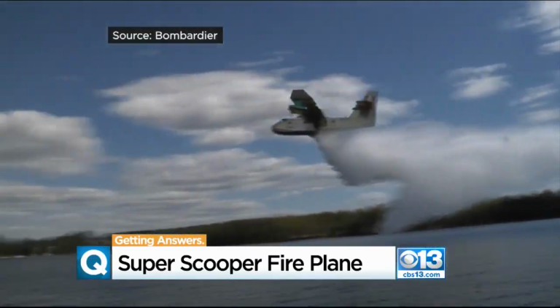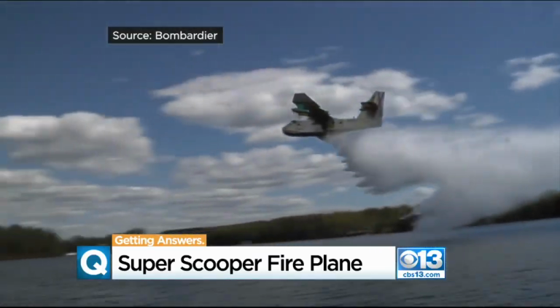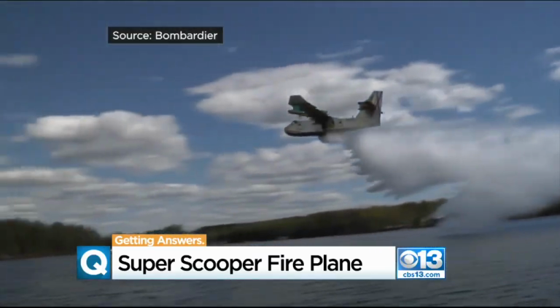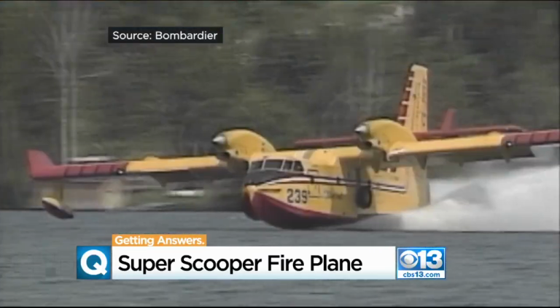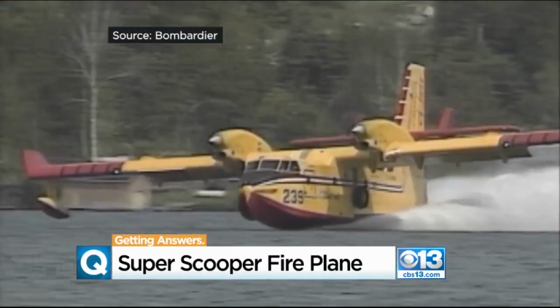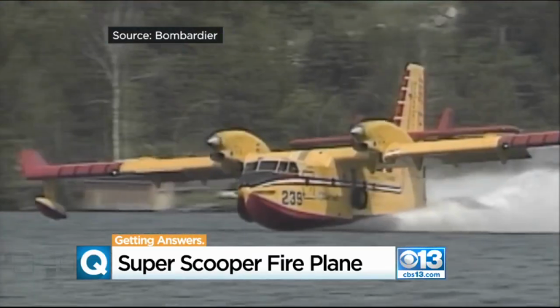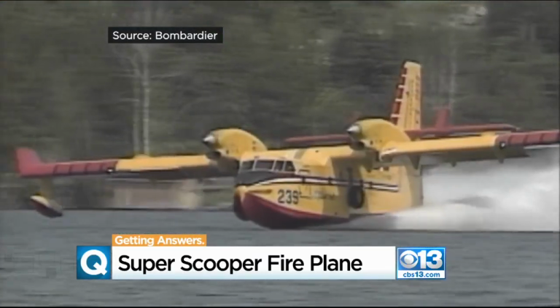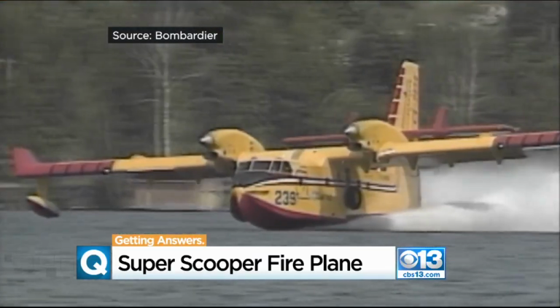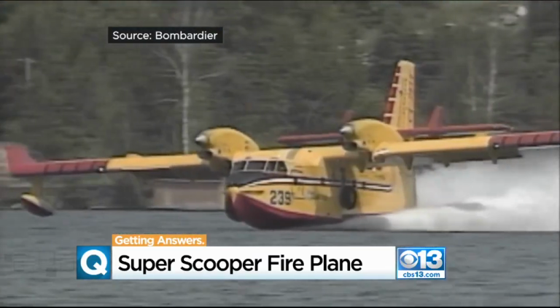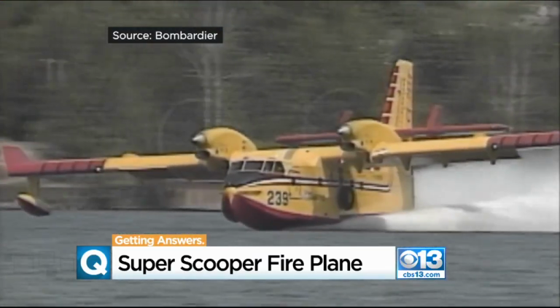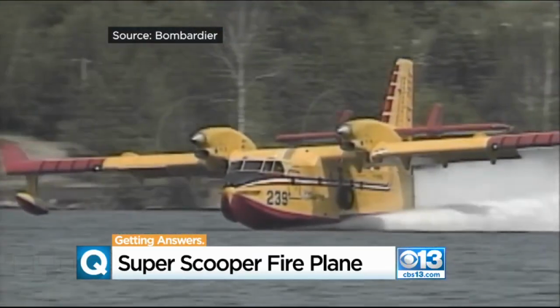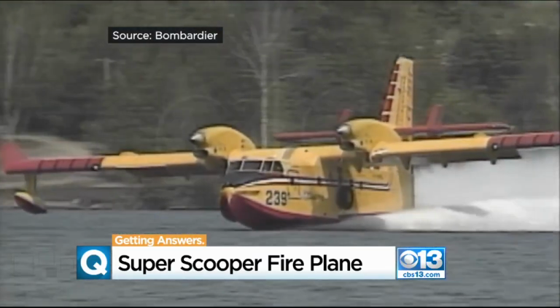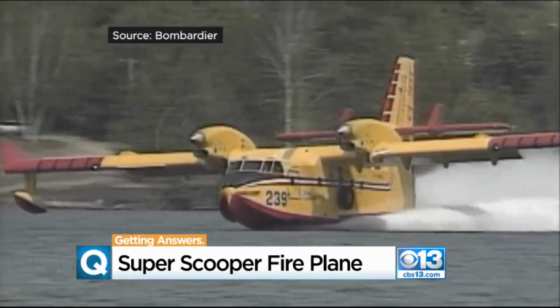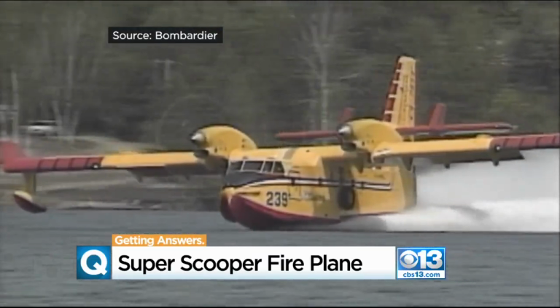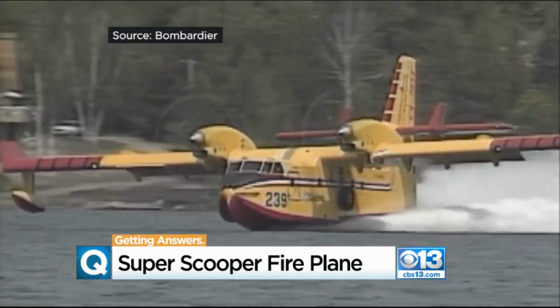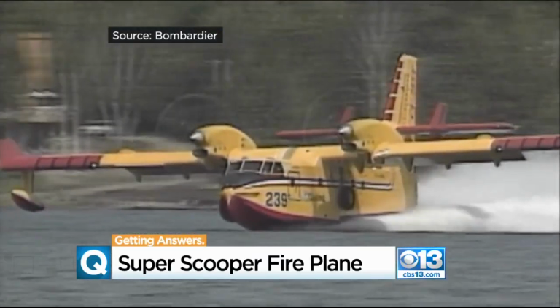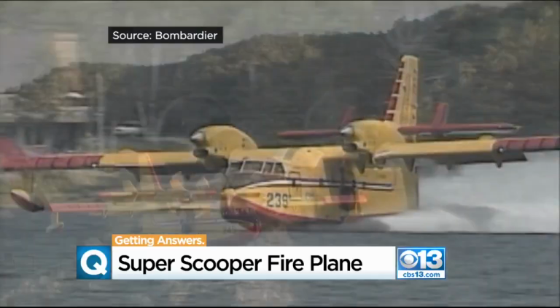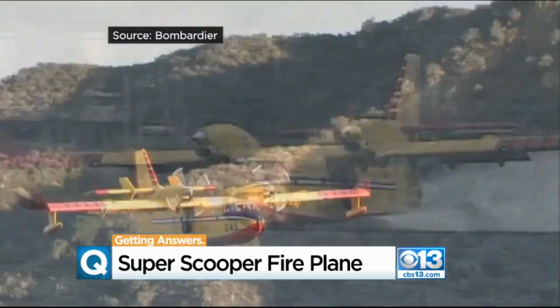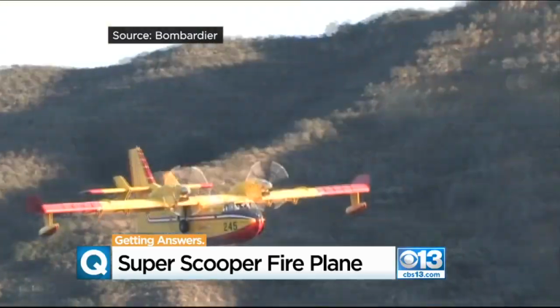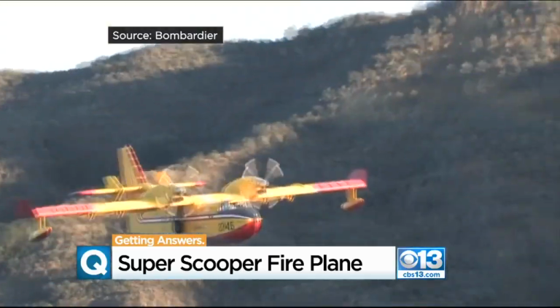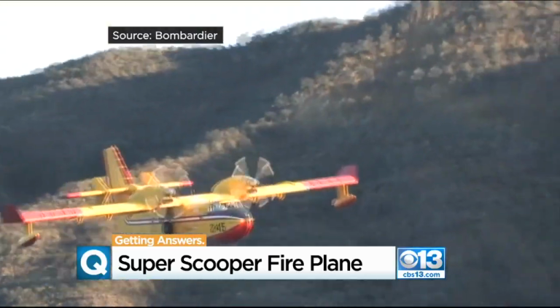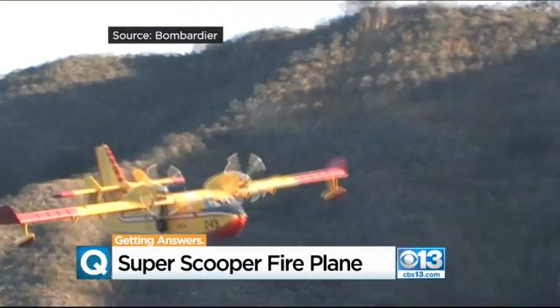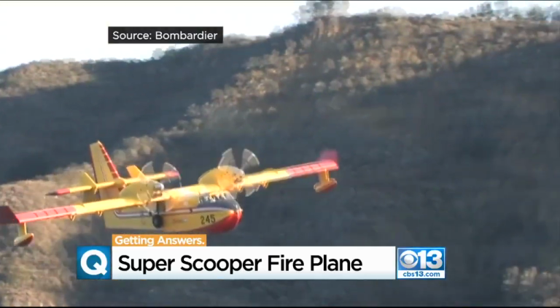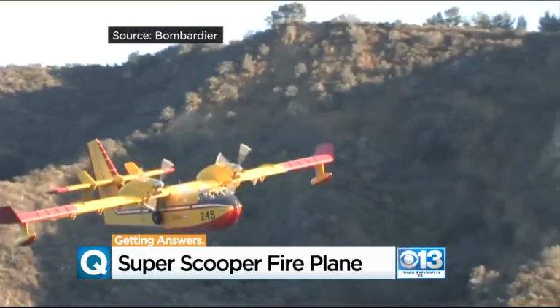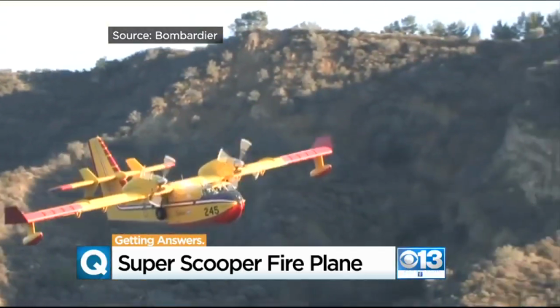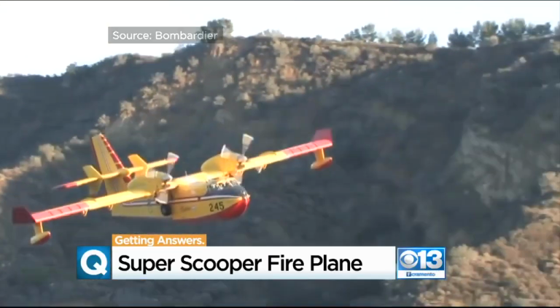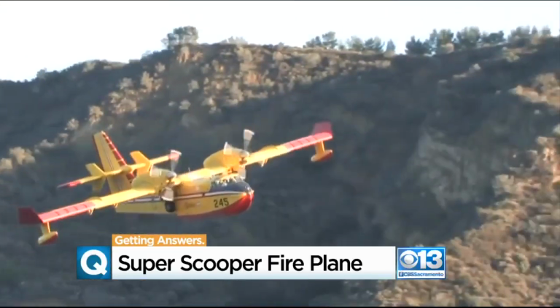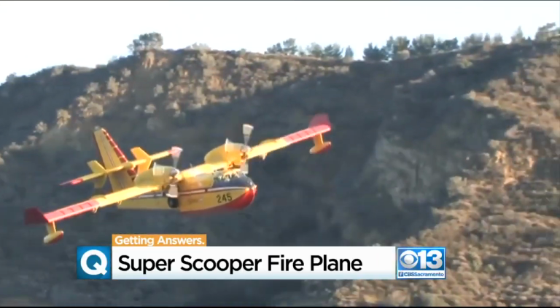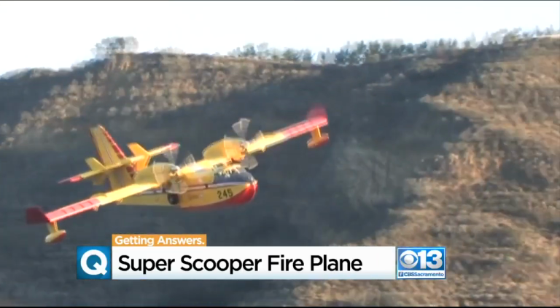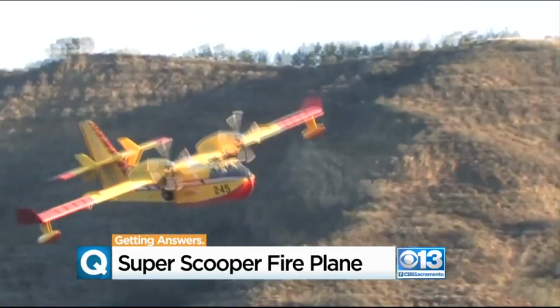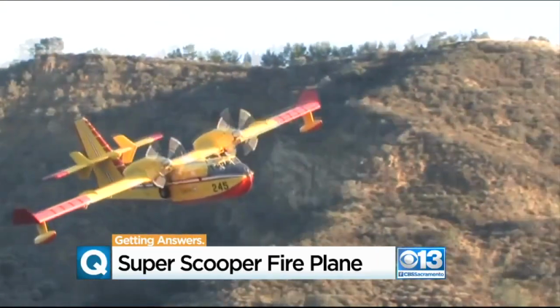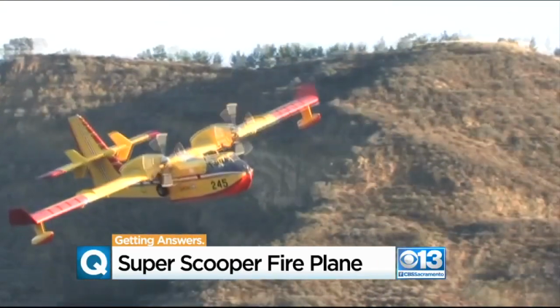Merrill says all Super Scooper pilots have extensive seaplane backgrounds and don't touch down on a lake unless it's safe. He says if you see this plane in the area, move your boat closer to shore and grab your camera.